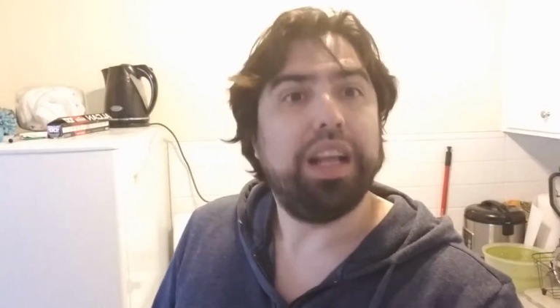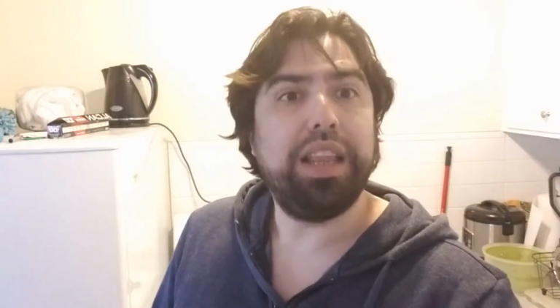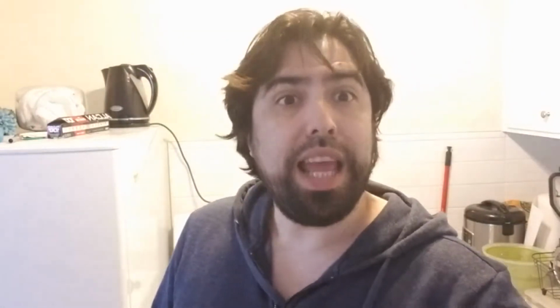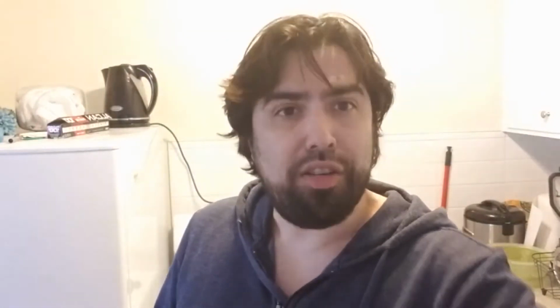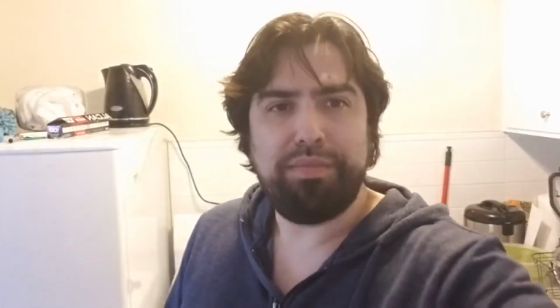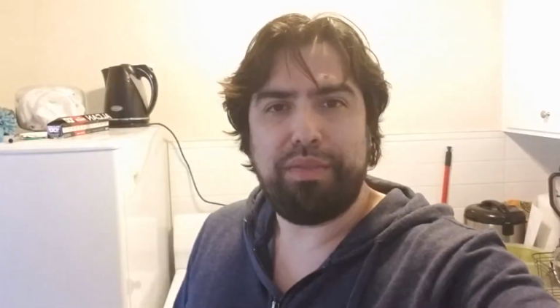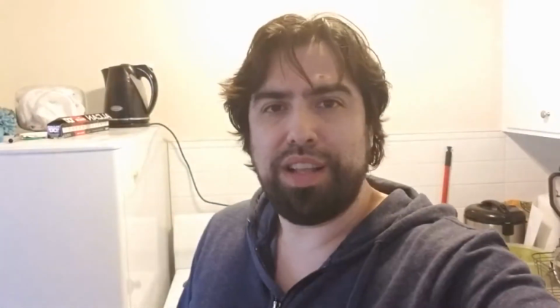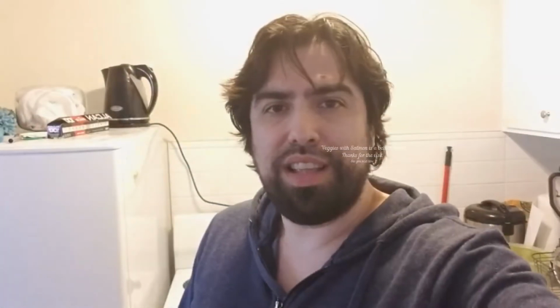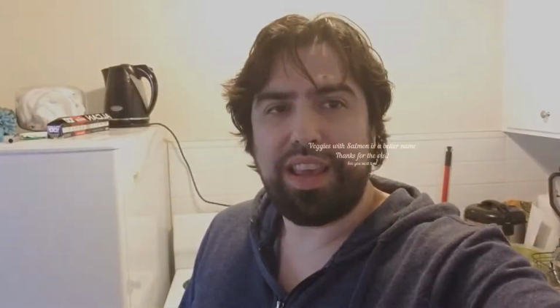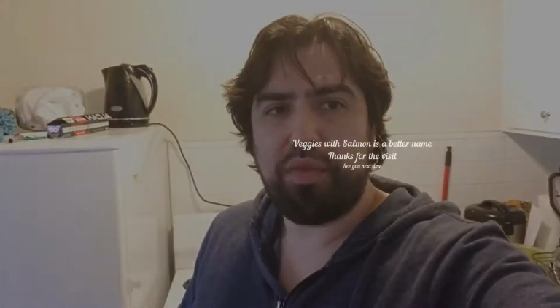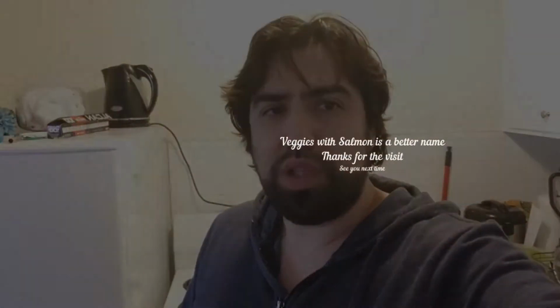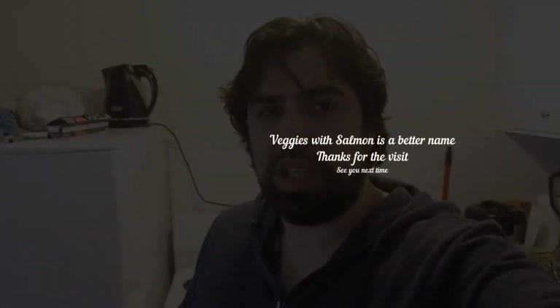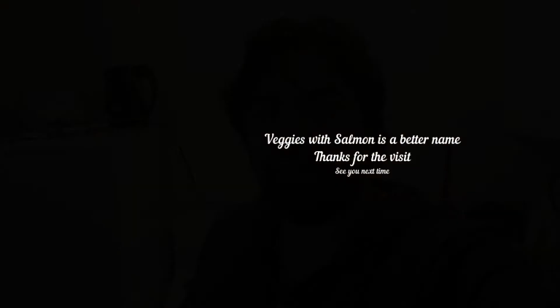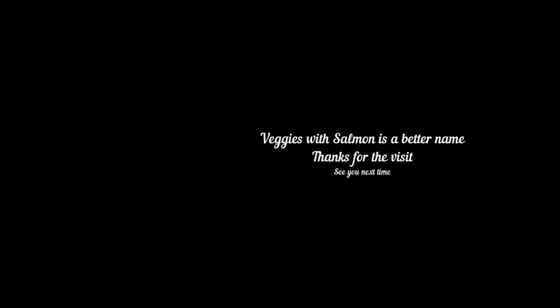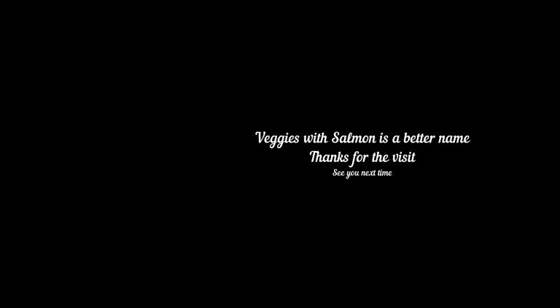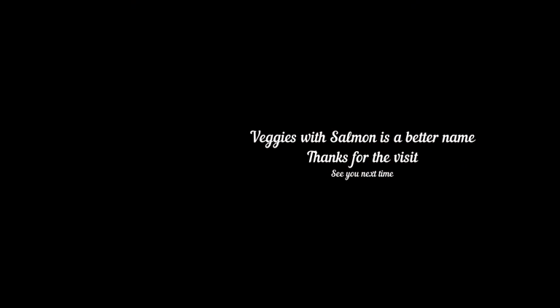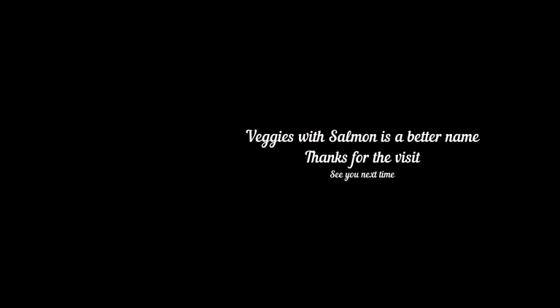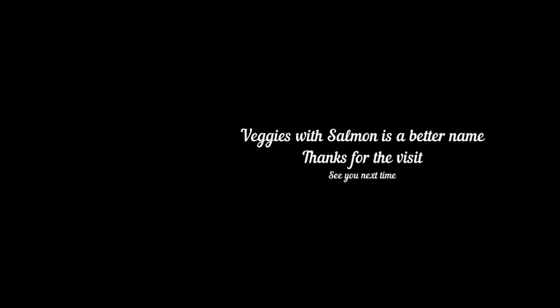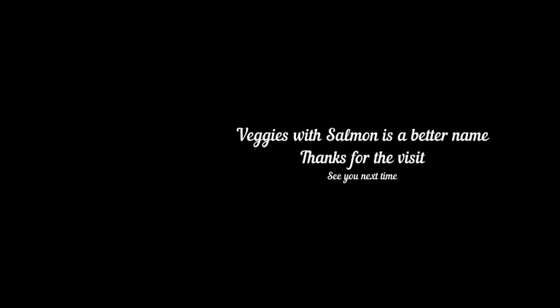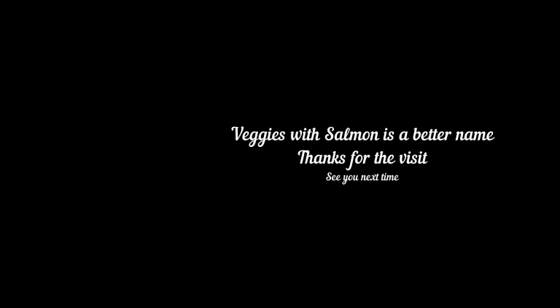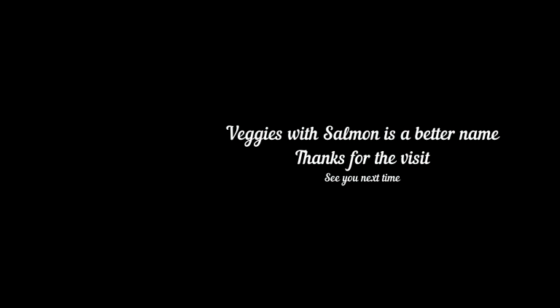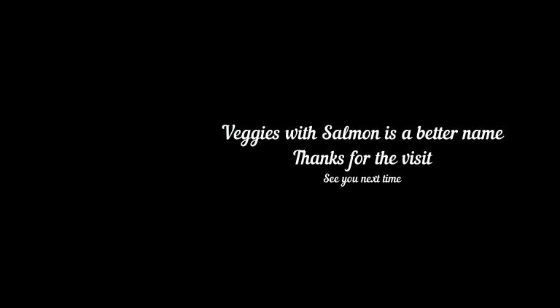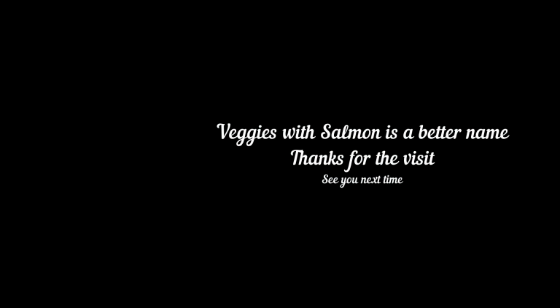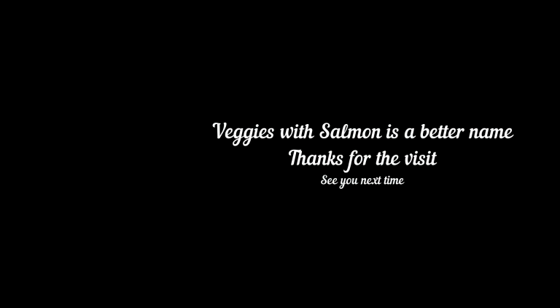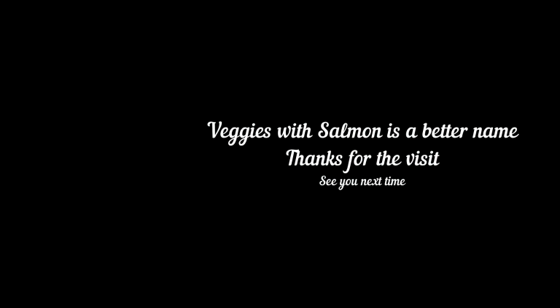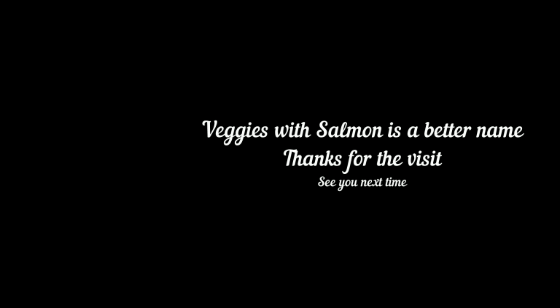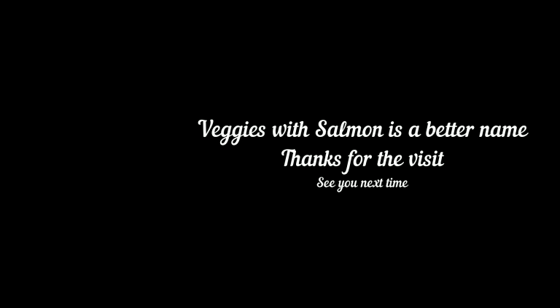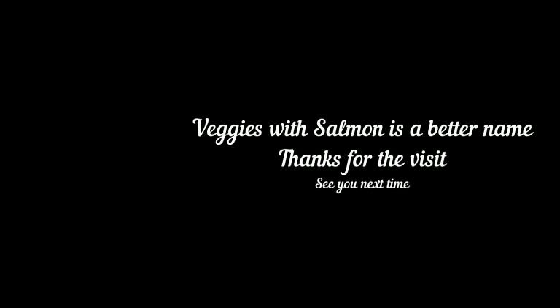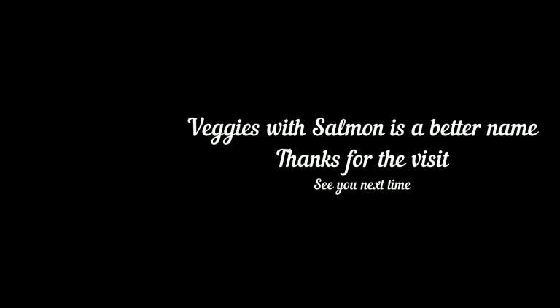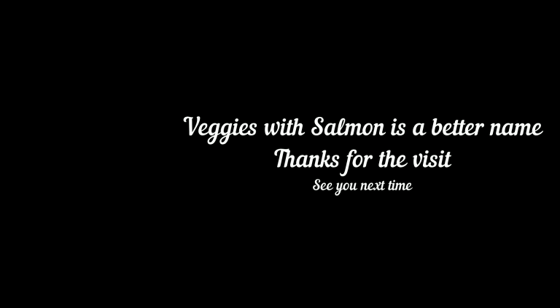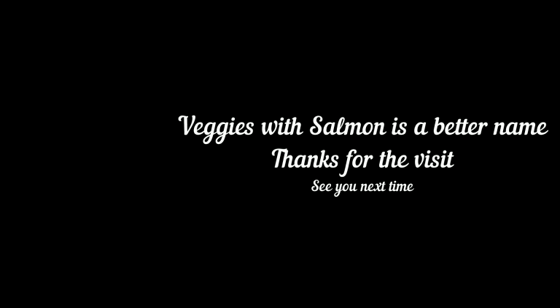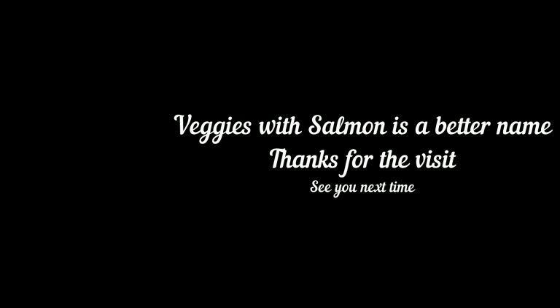See you later, my friends! Thank you for watching.